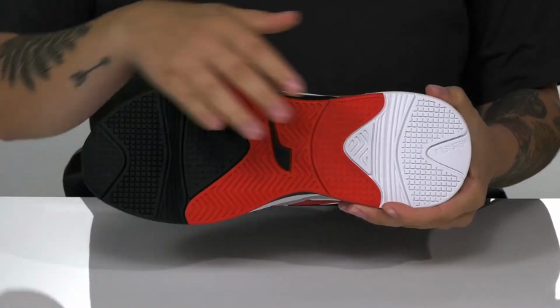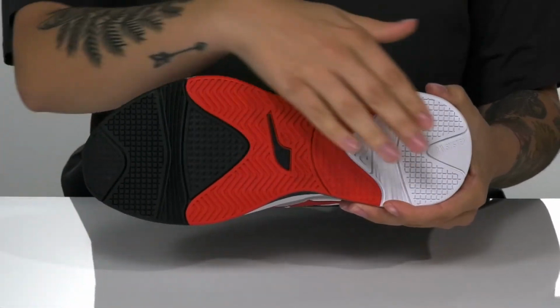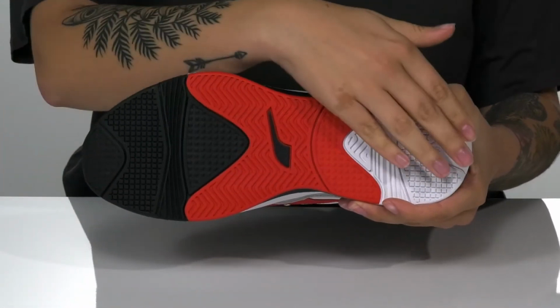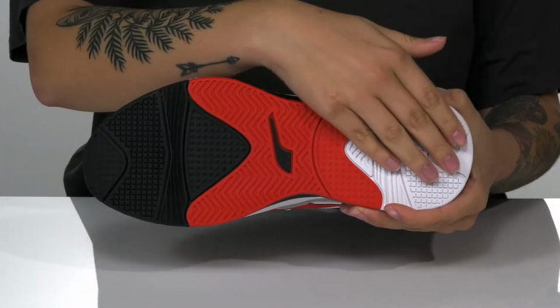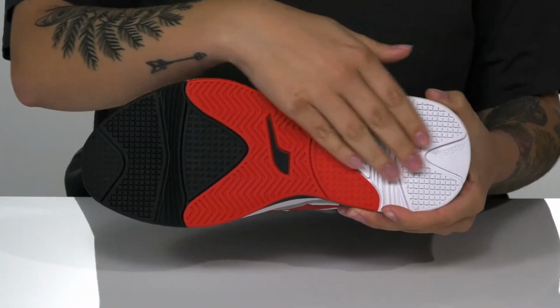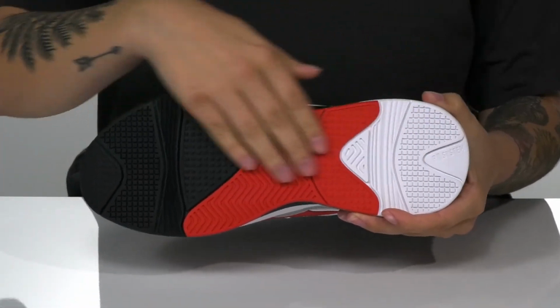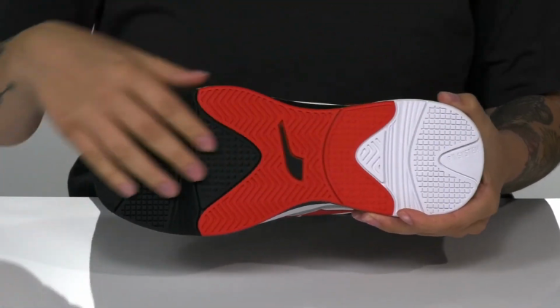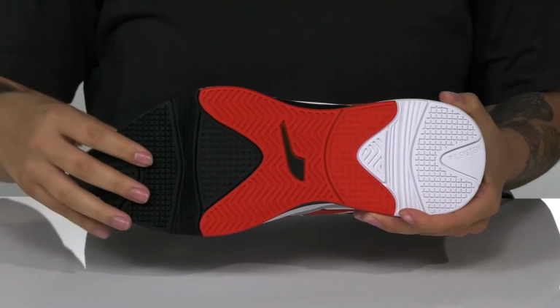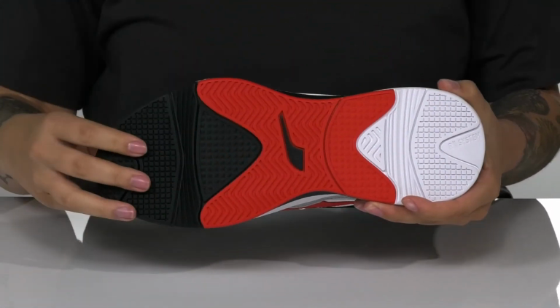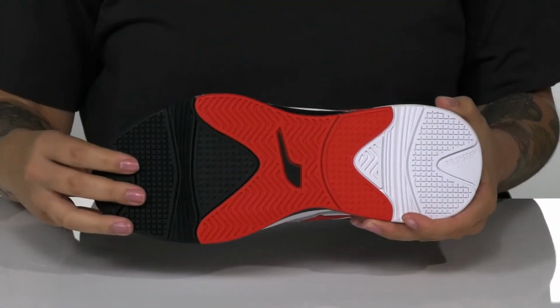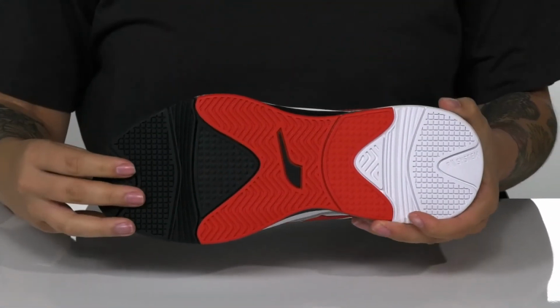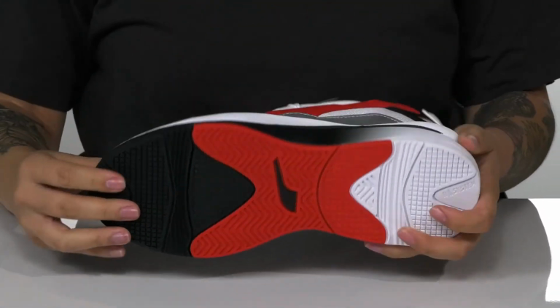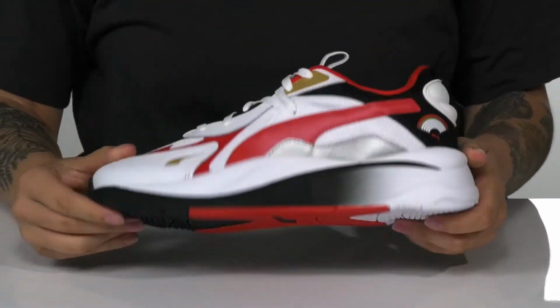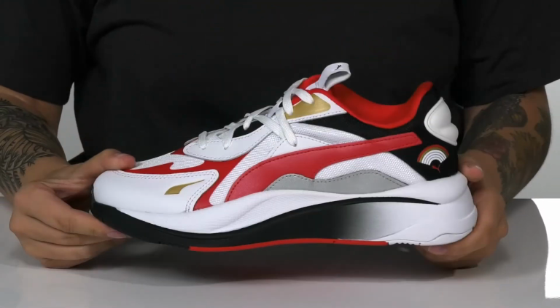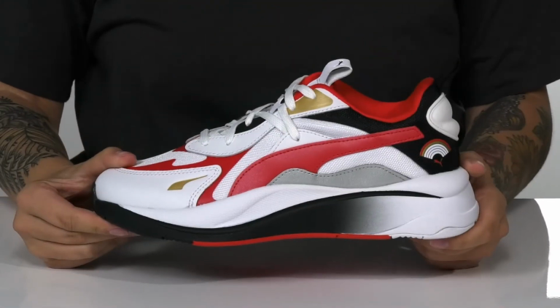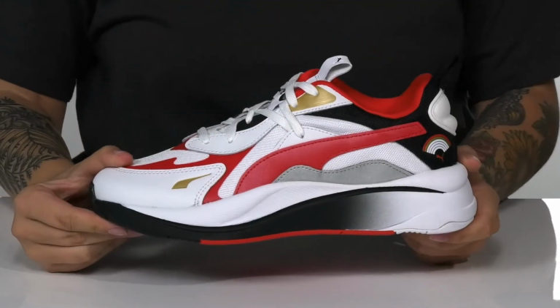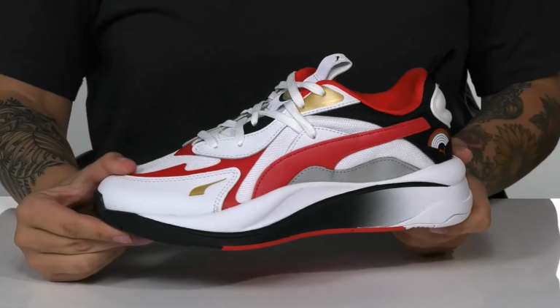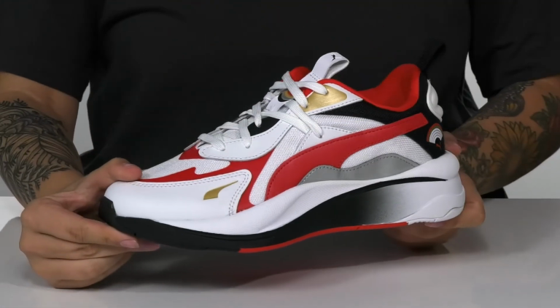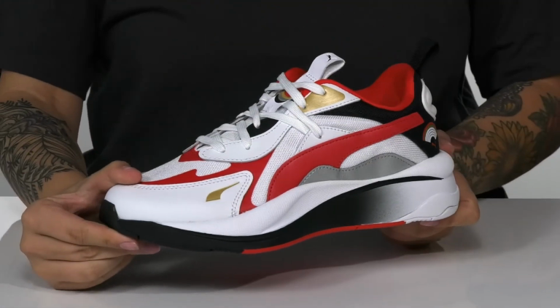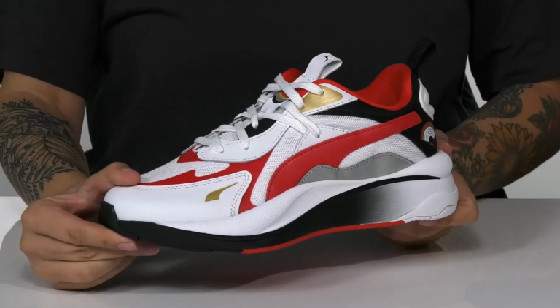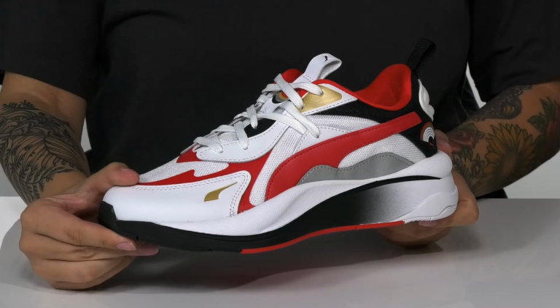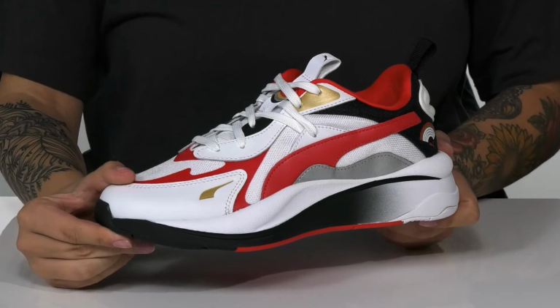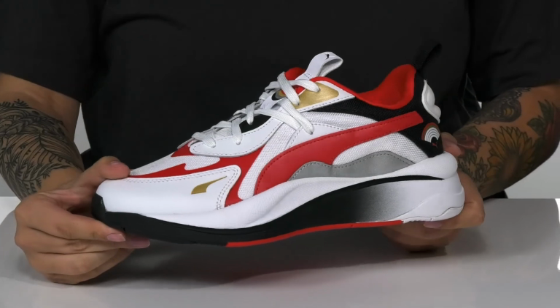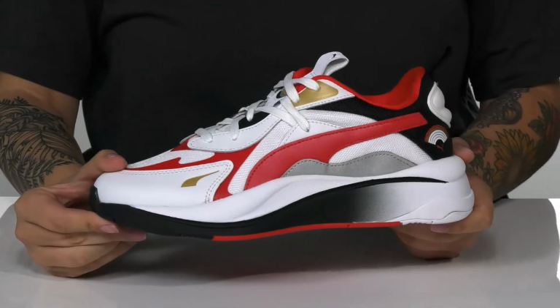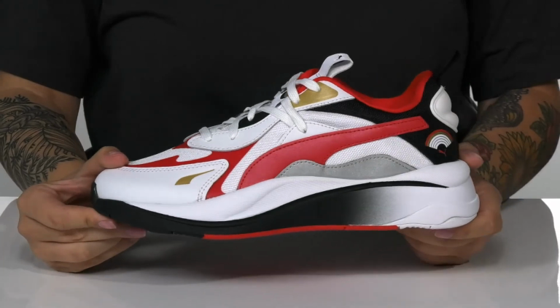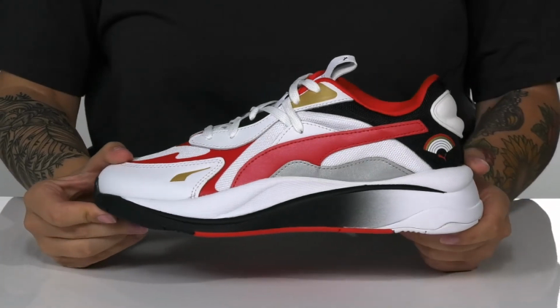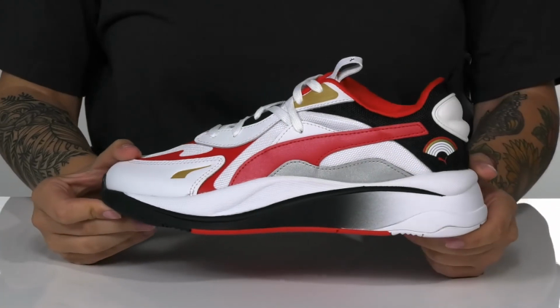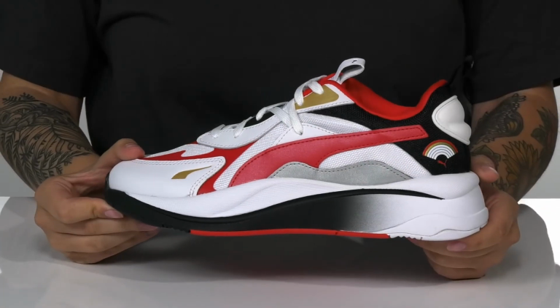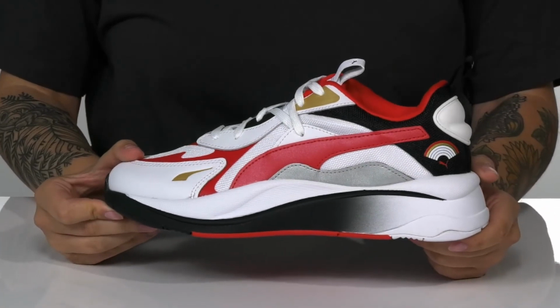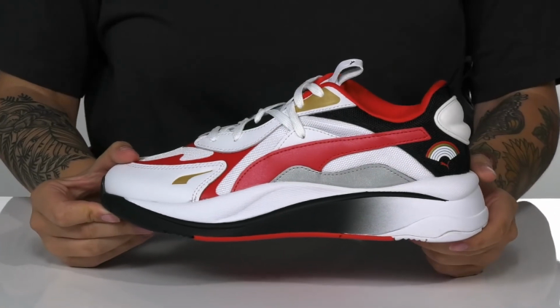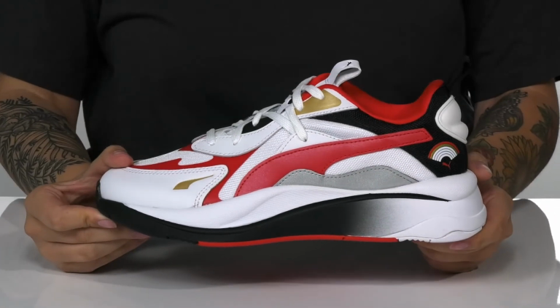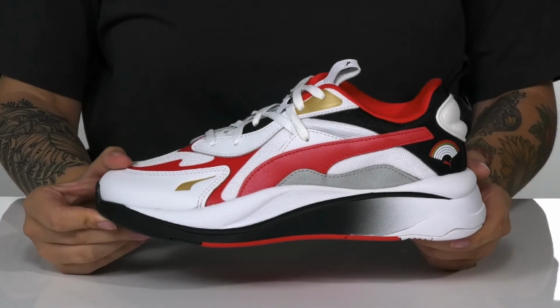Underneath is a rubber outsole that is lightly textured for traction. I think these would pair very well with some black leggings and a t-shirt.